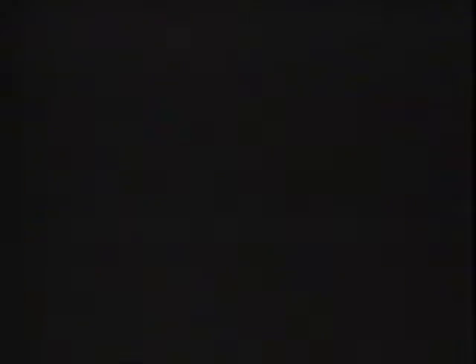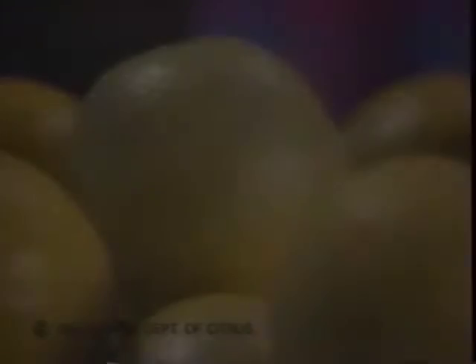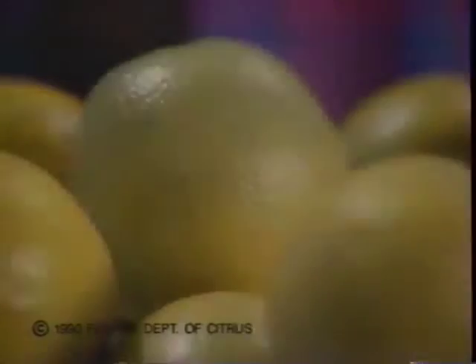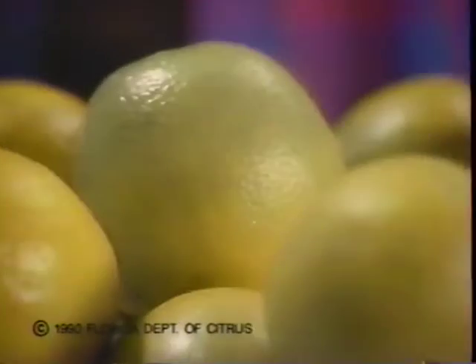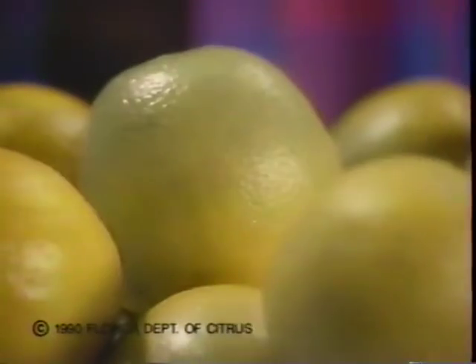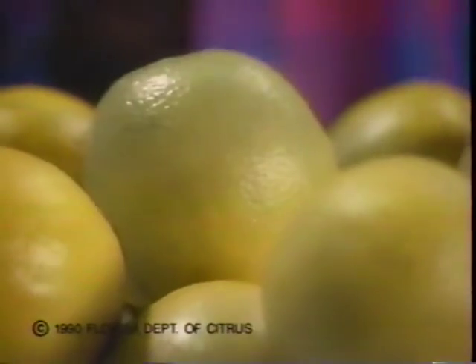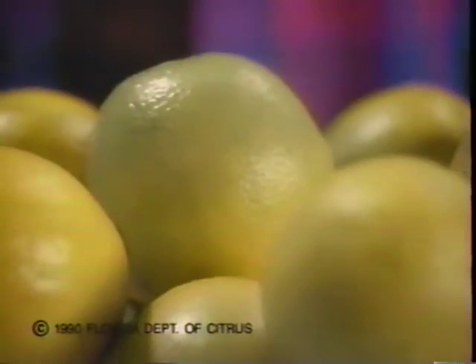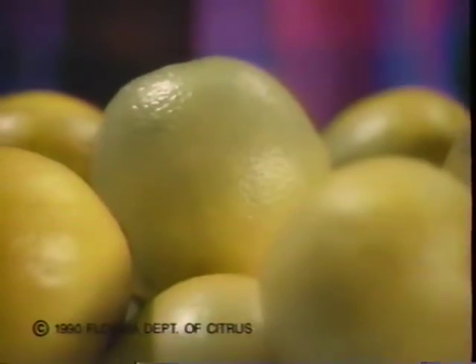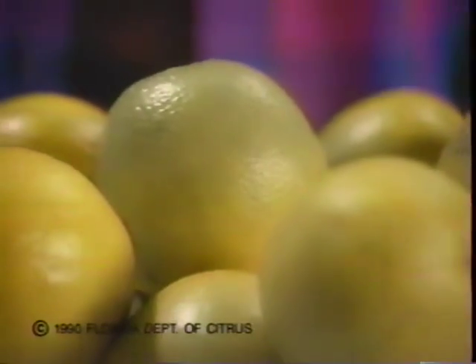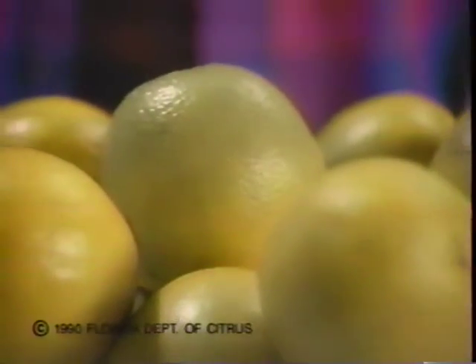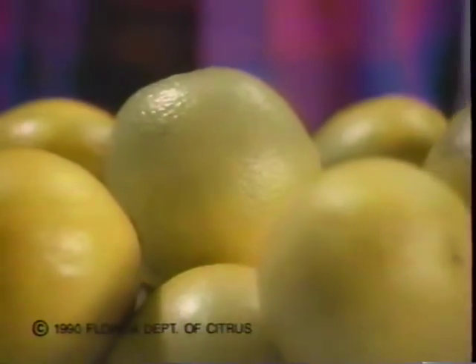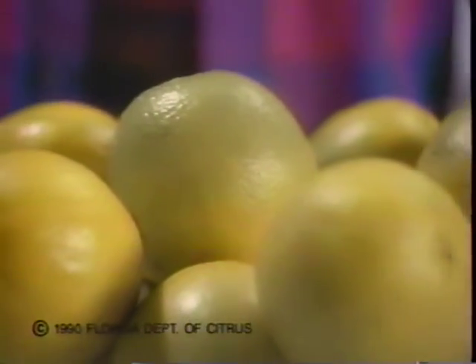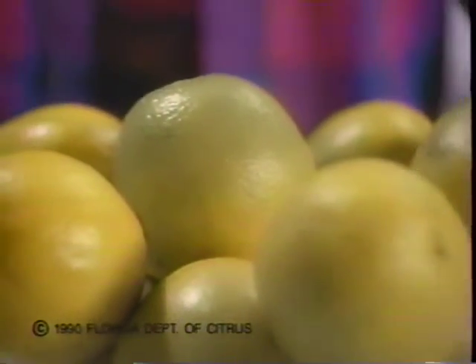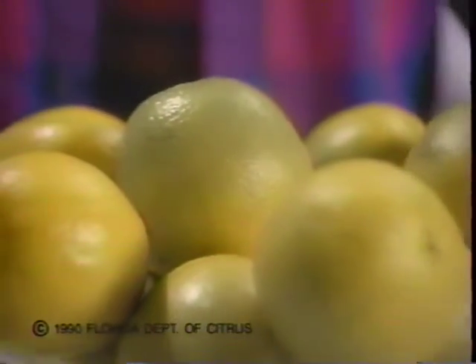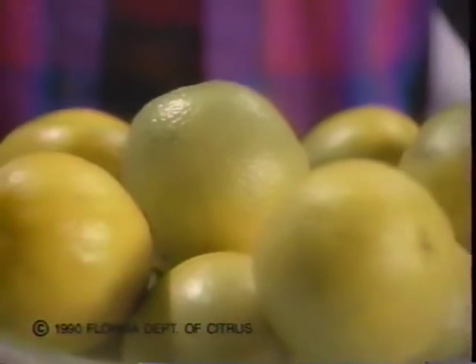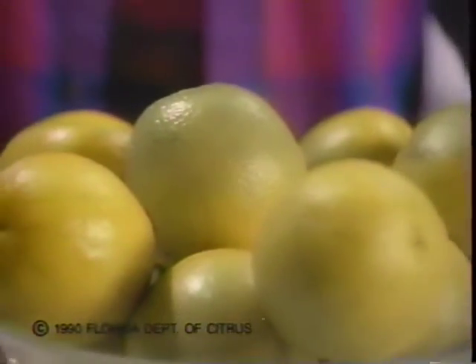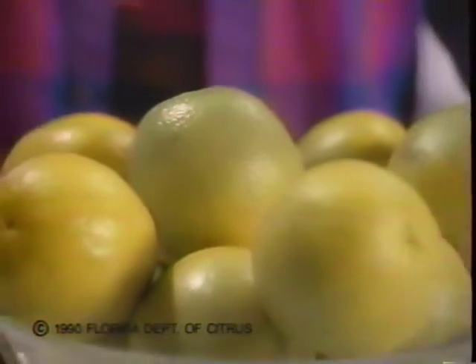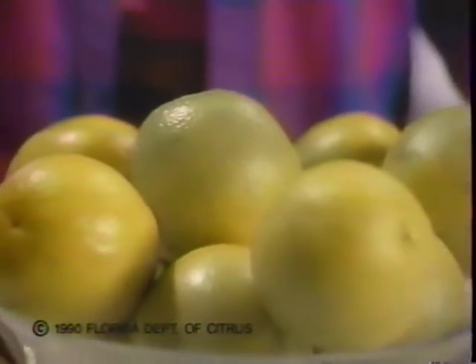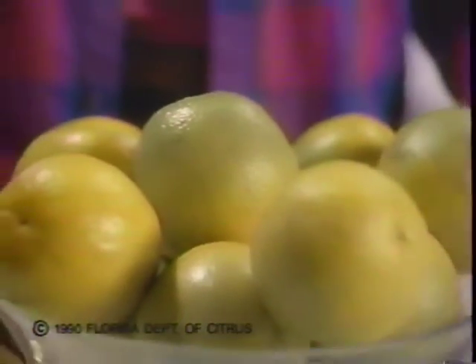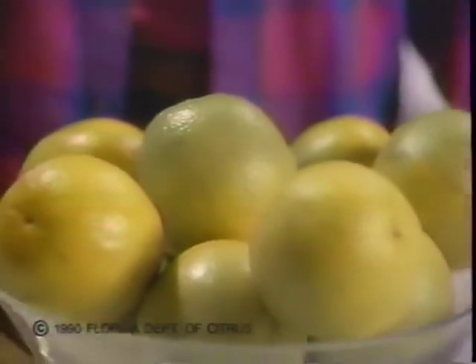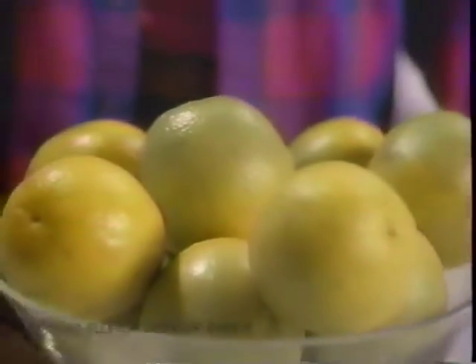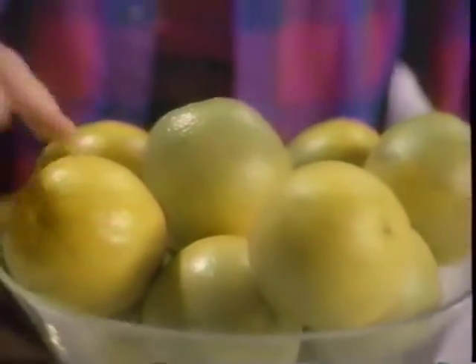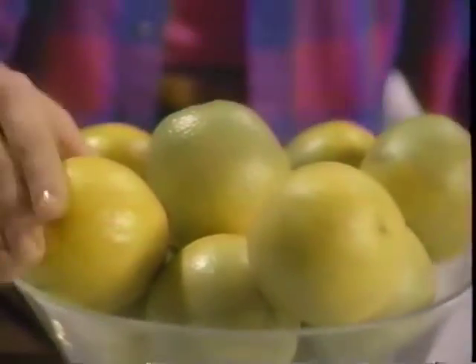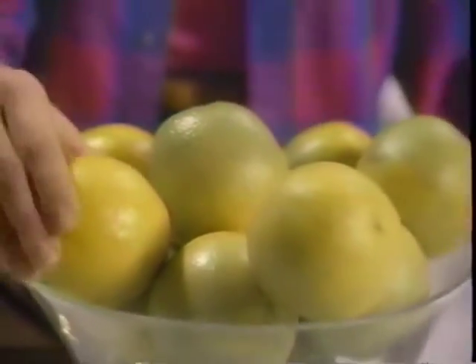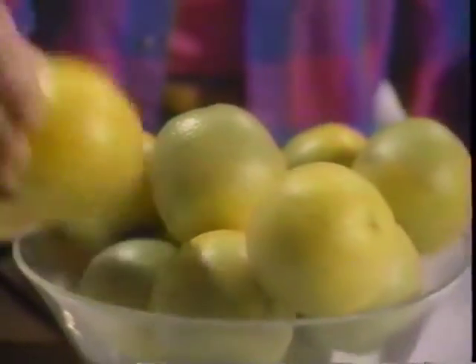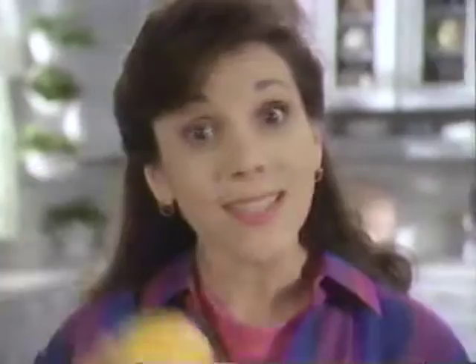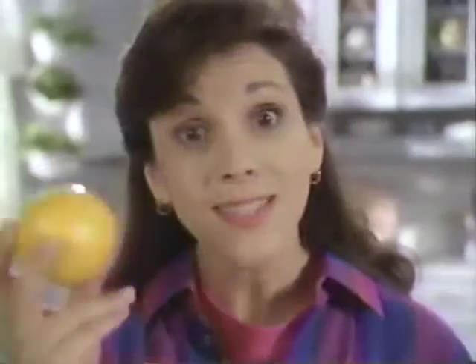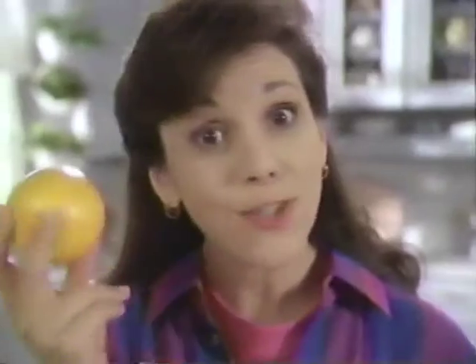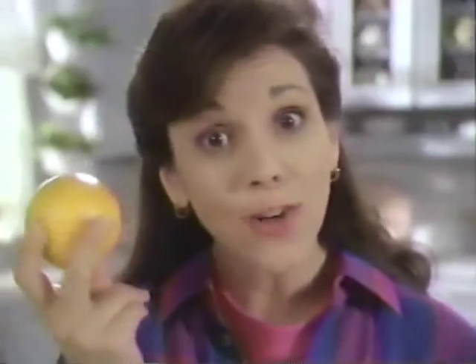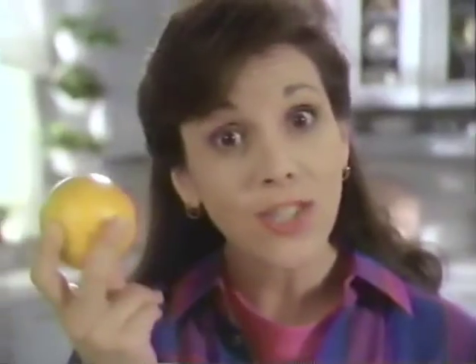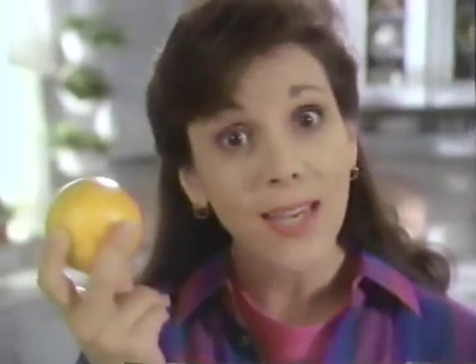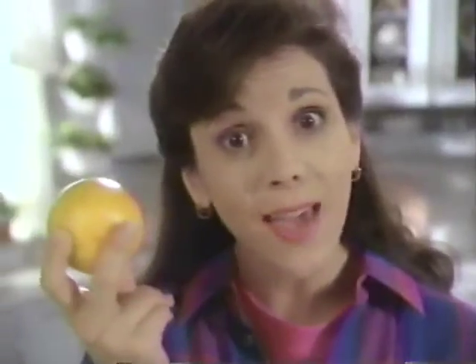Wait, don't adjust the color on your TV. These are Florida oranges, and this is as orange as they get.